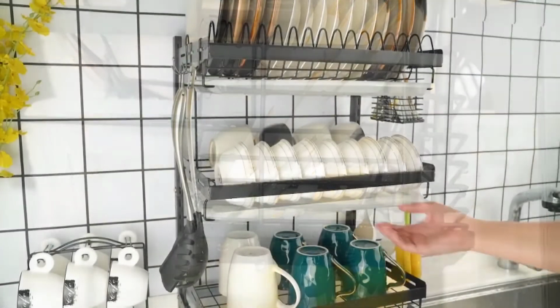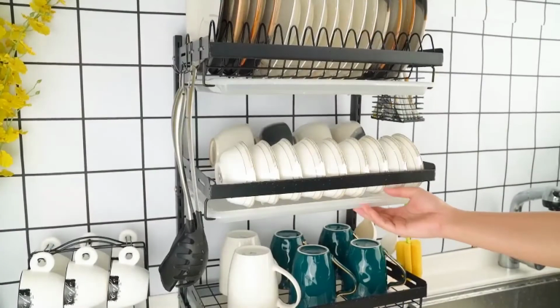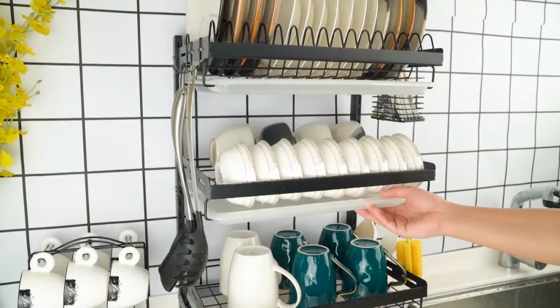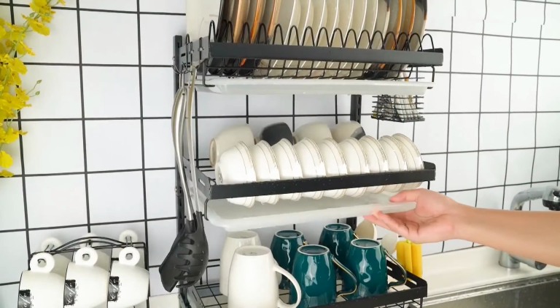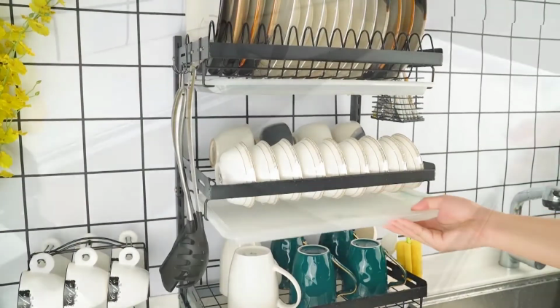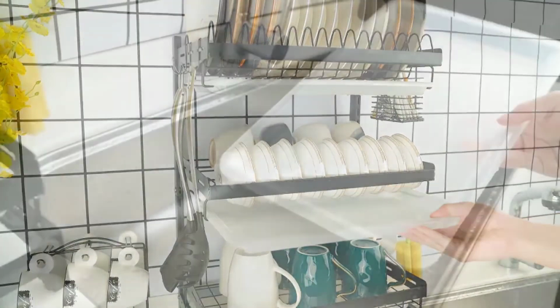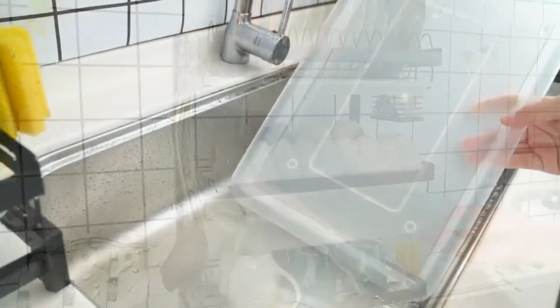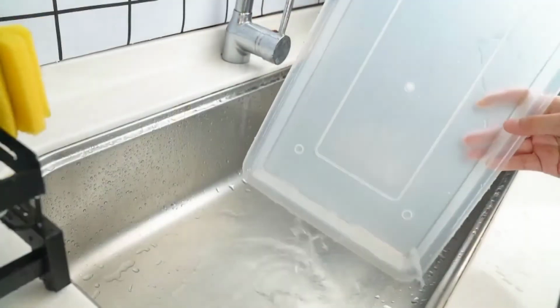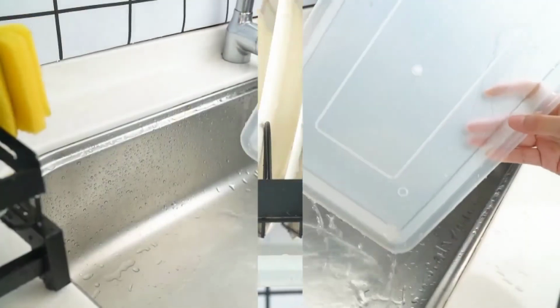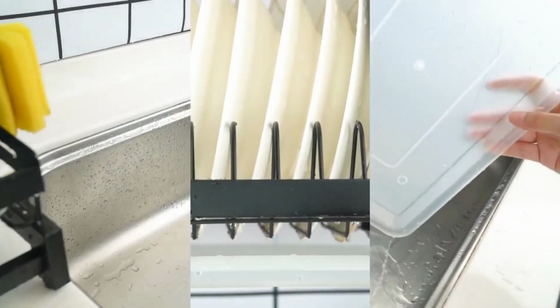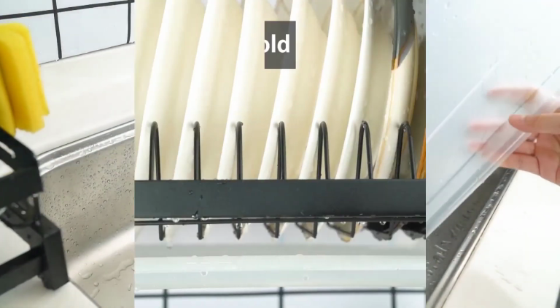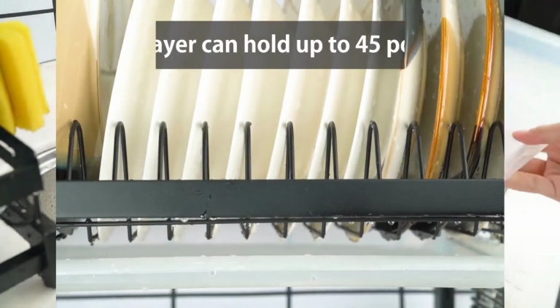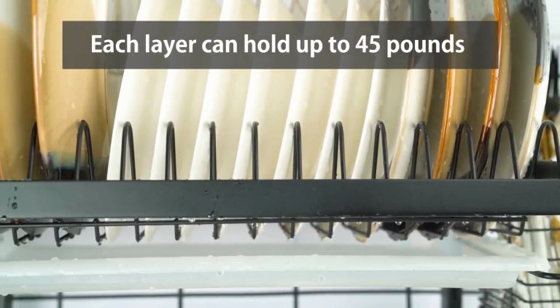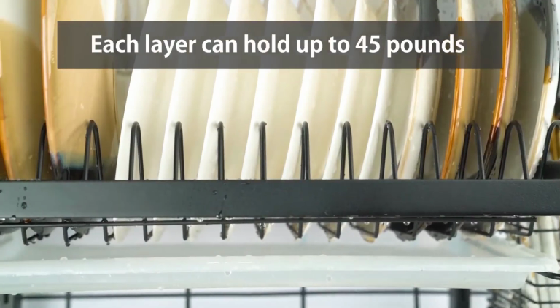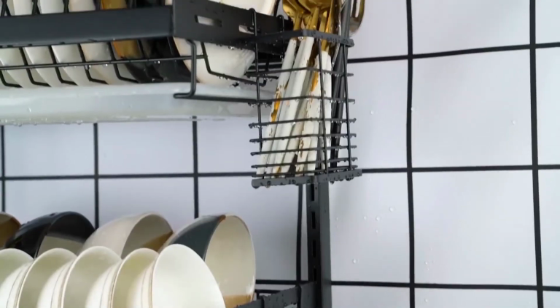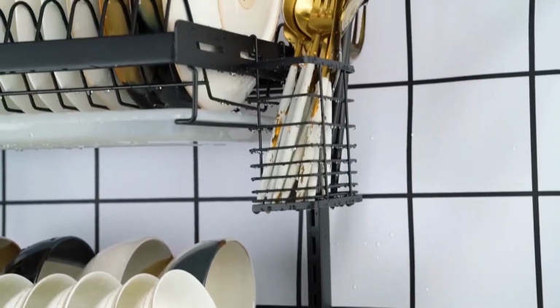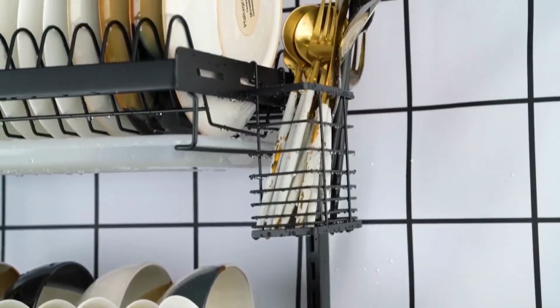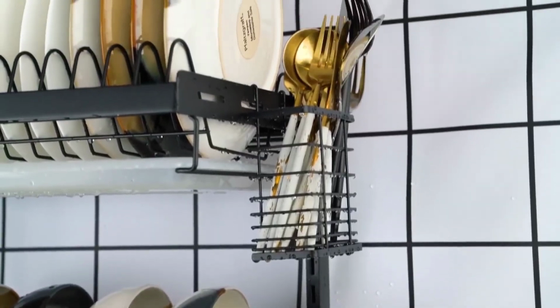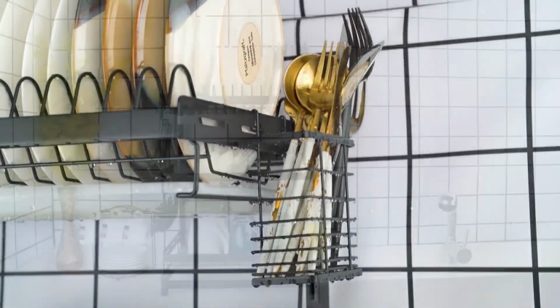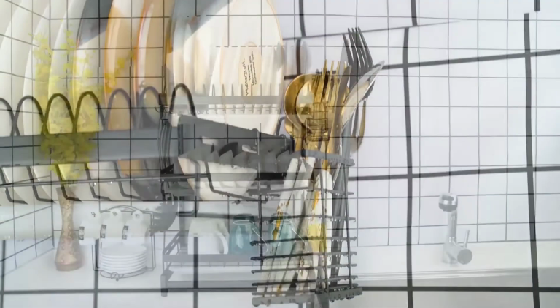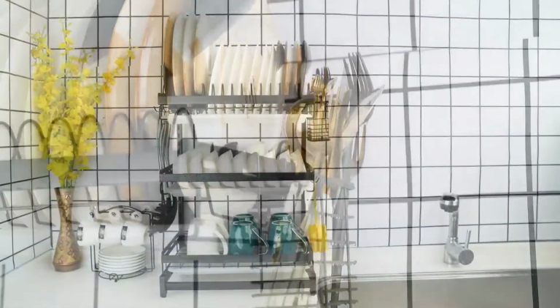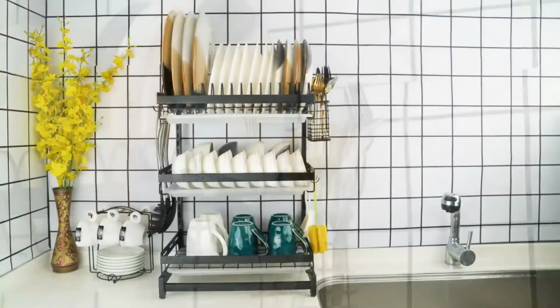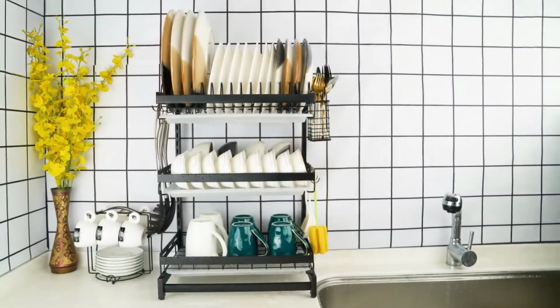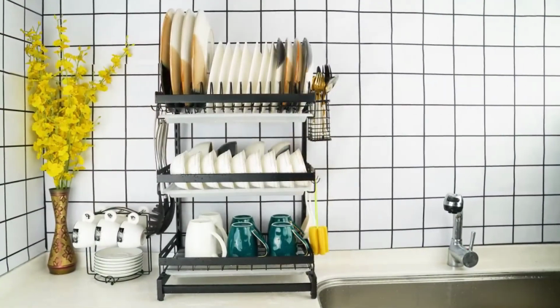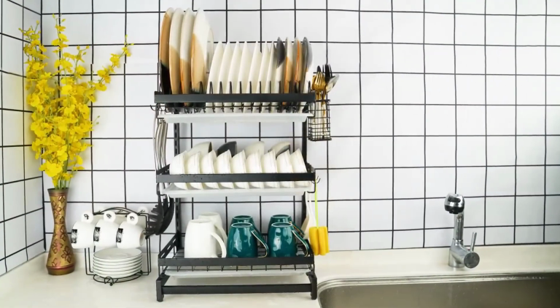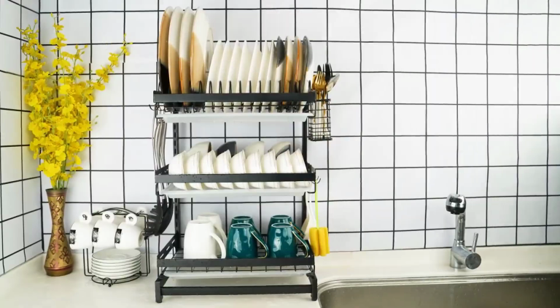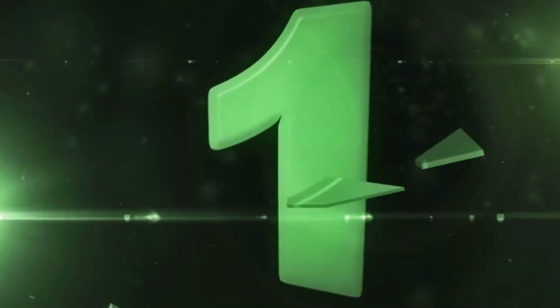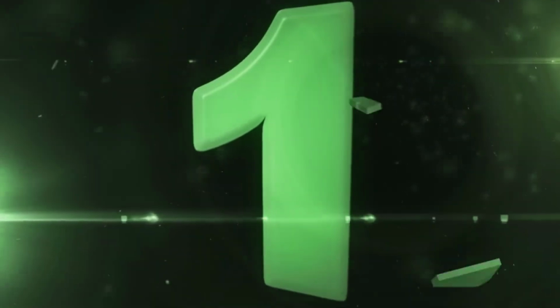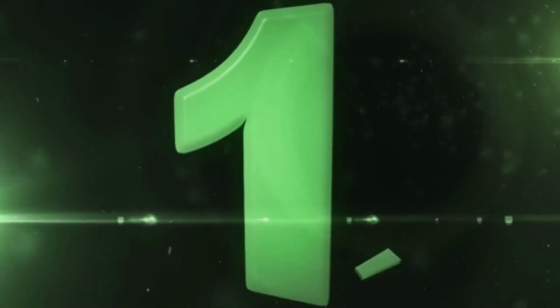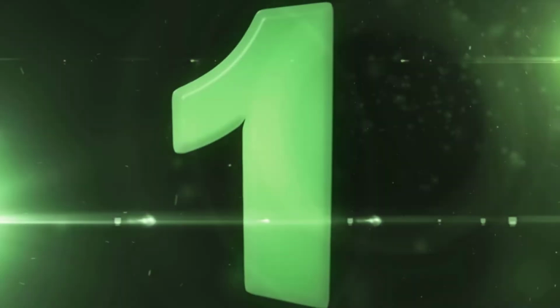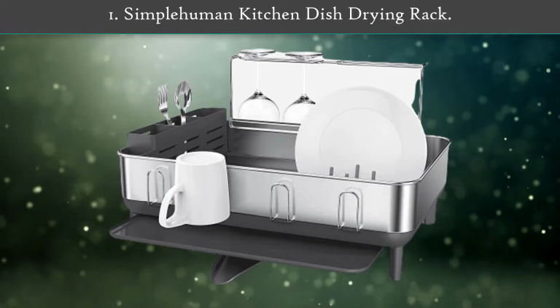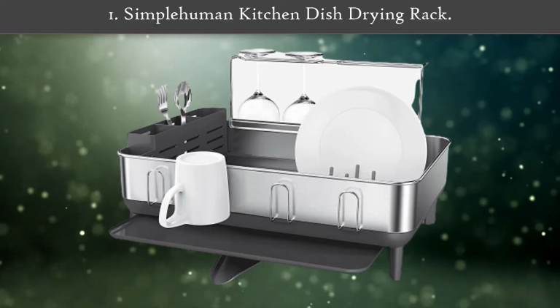As fashionable as it is functional, this sleek black drainer is coated to prevent rust, discoloration, and chips and scratches on your dishes and drinking glasses.